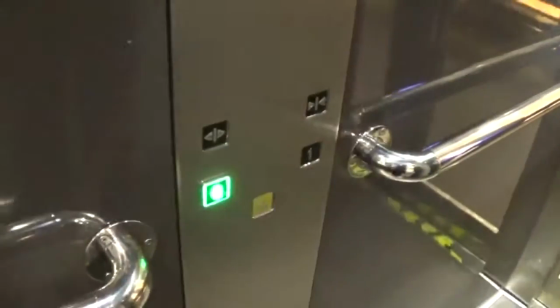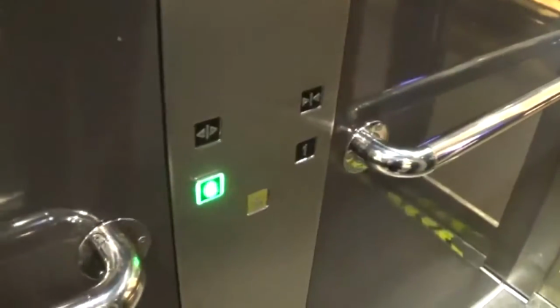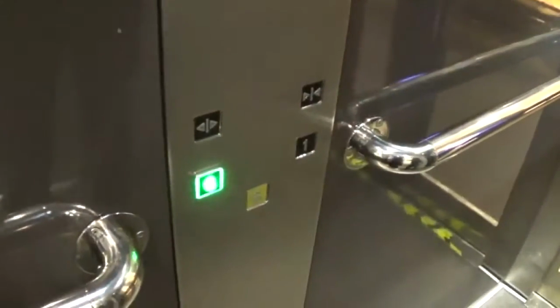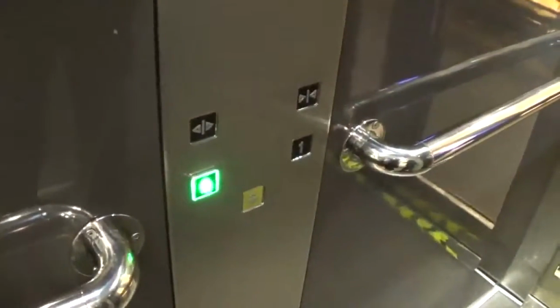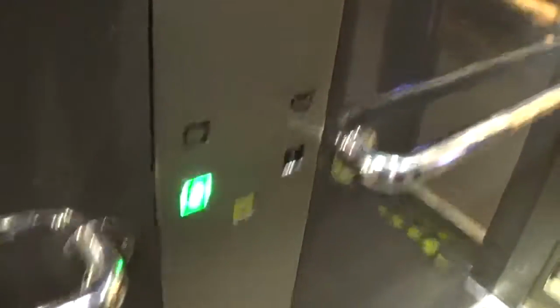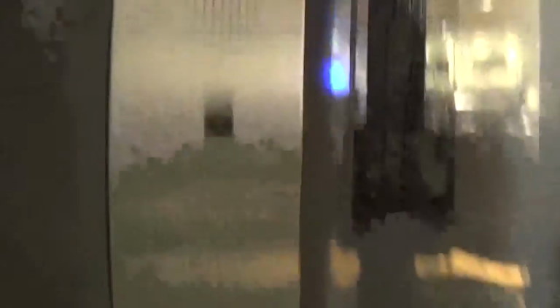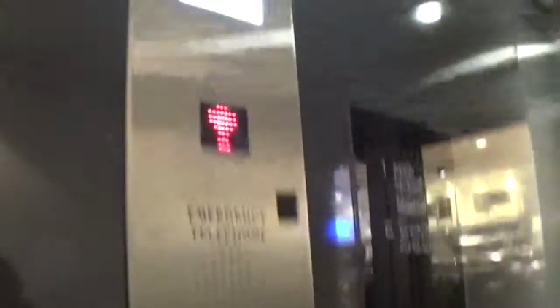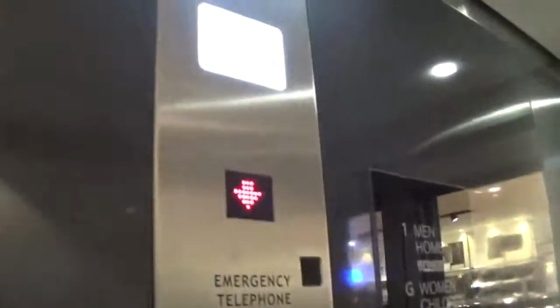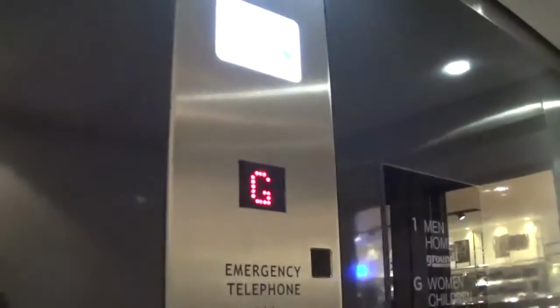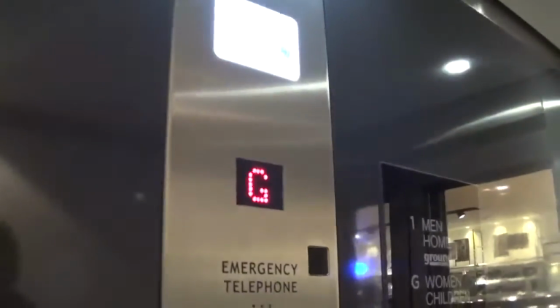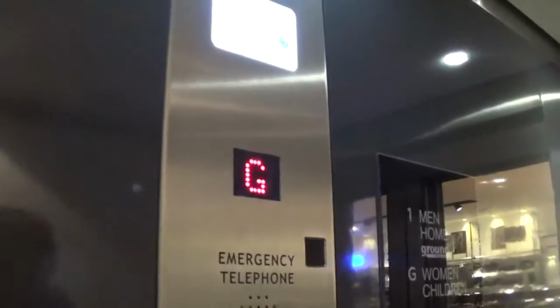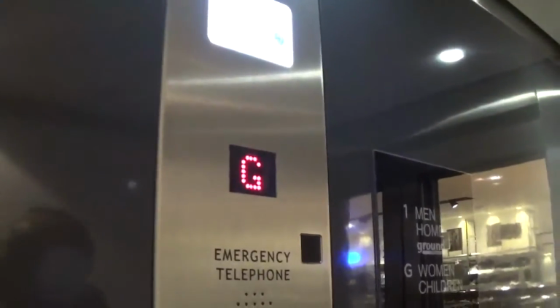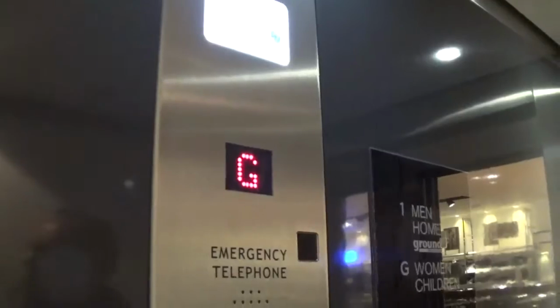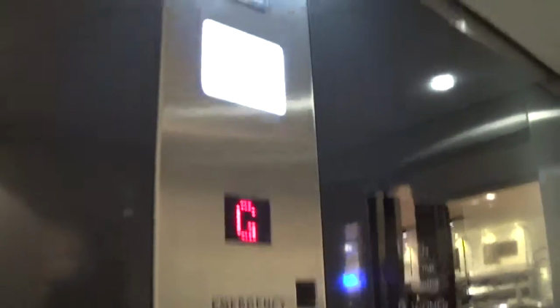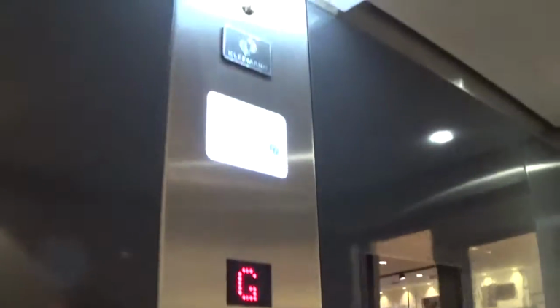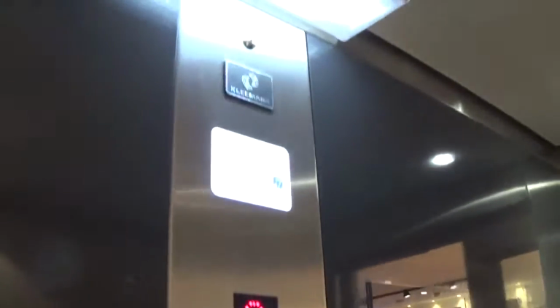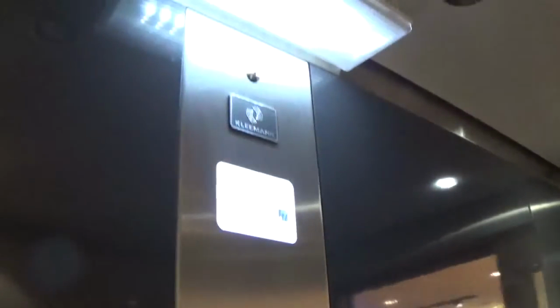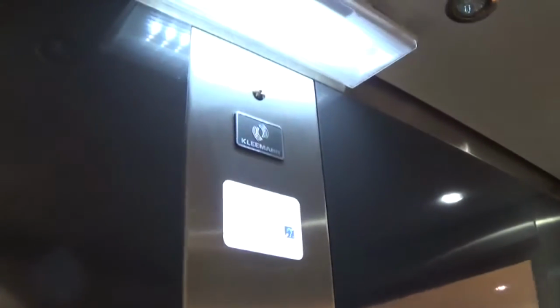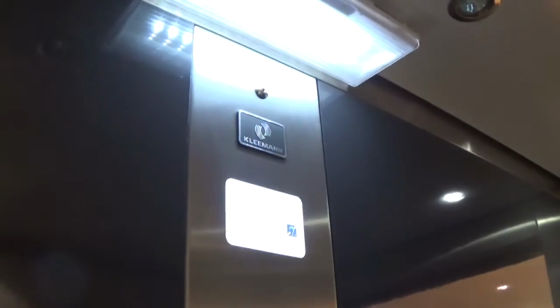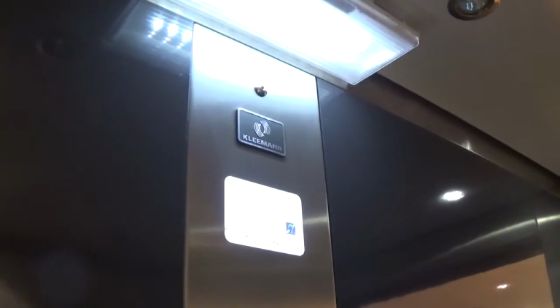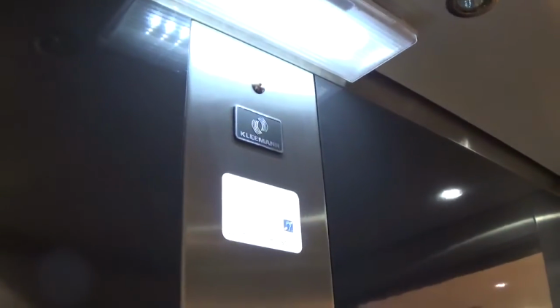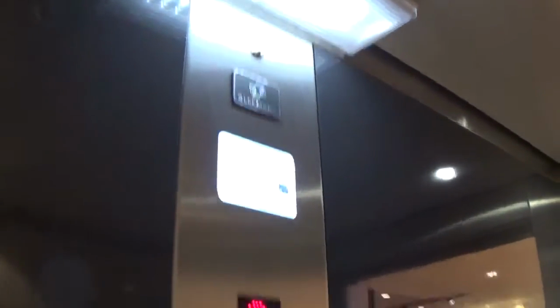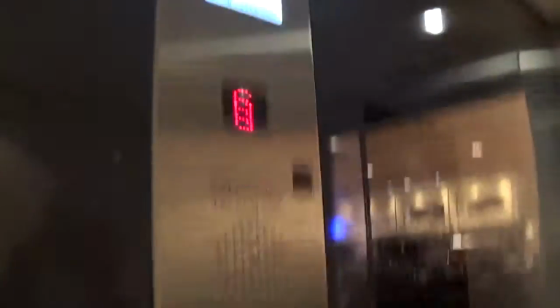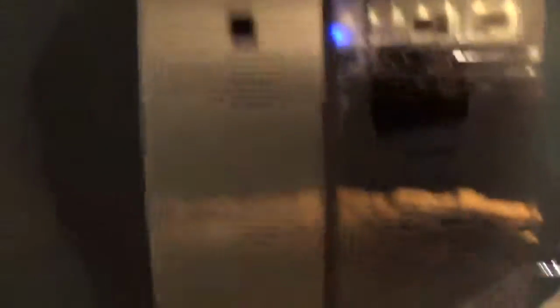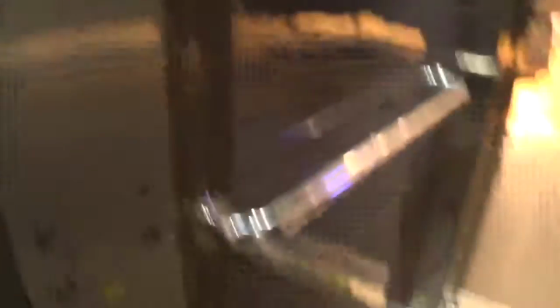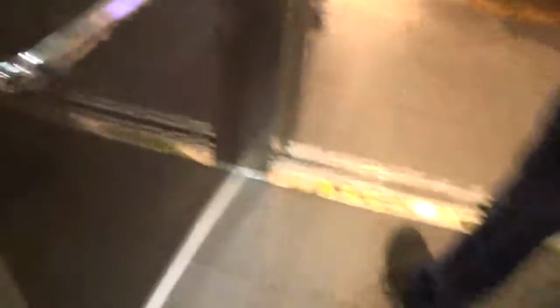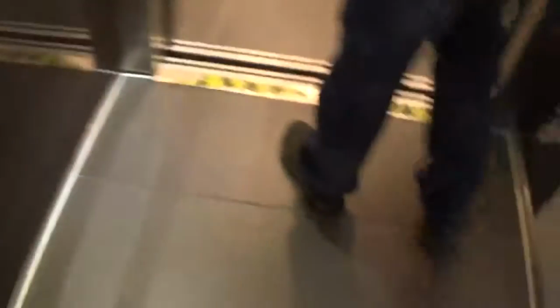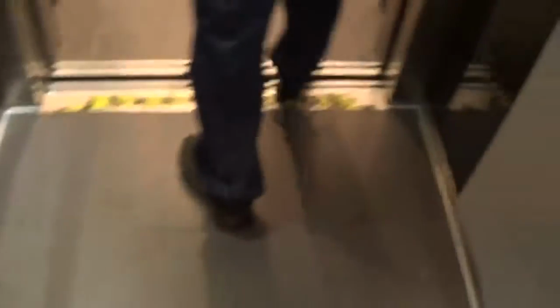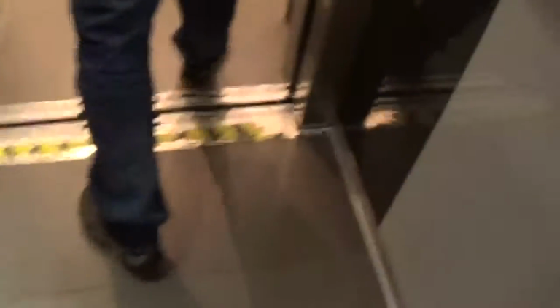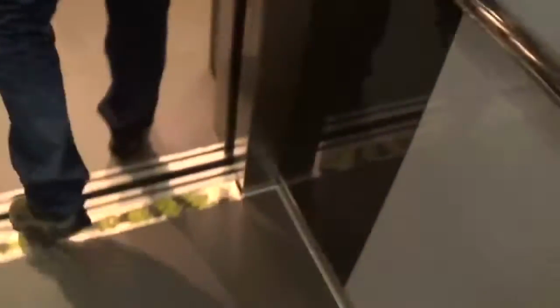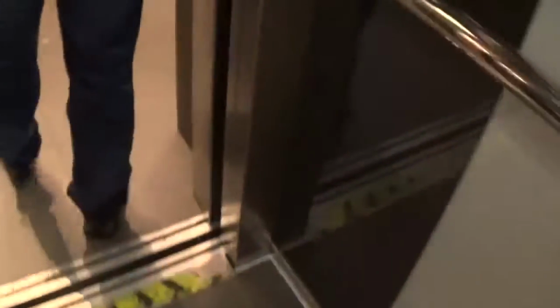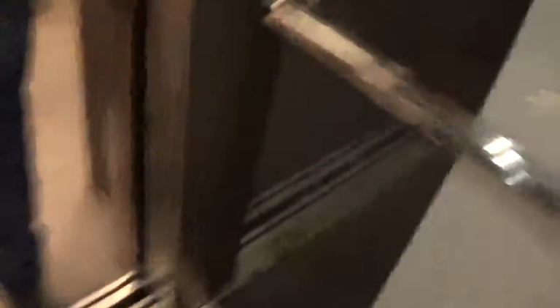Fixtures. Lift going up. See the Clean Man logo. Ground floor. Now we can exit the elevator.